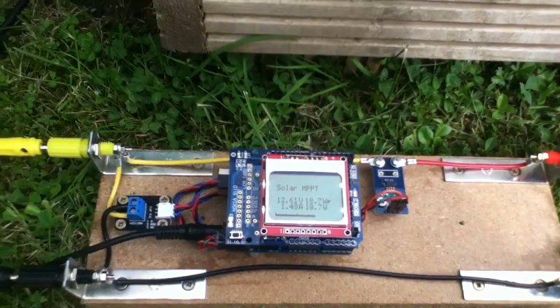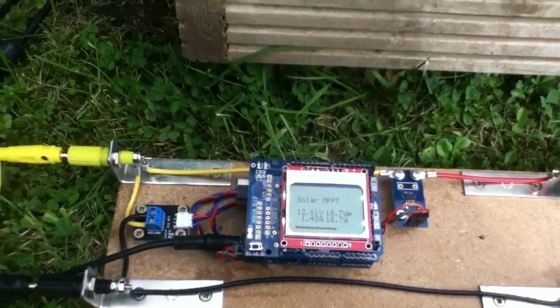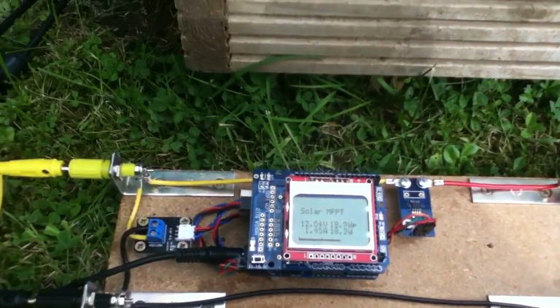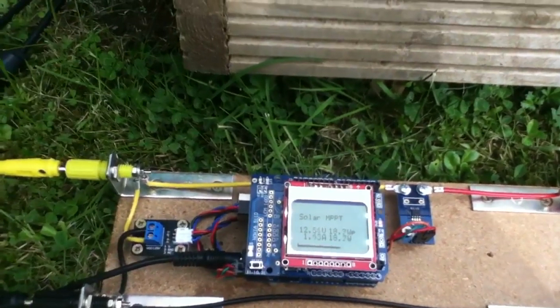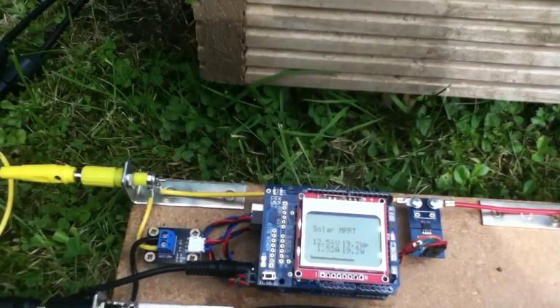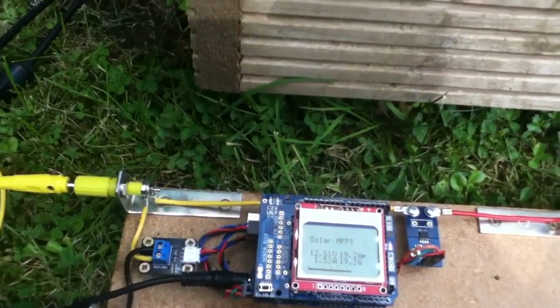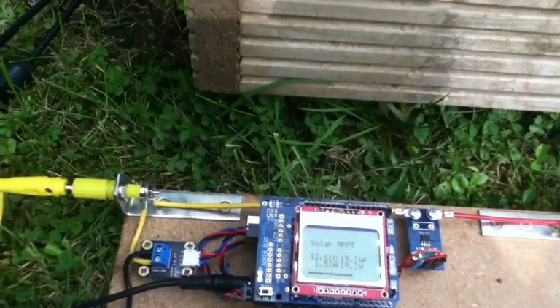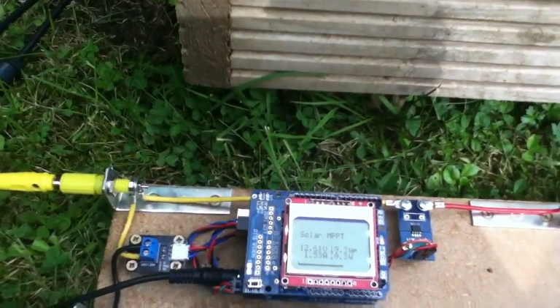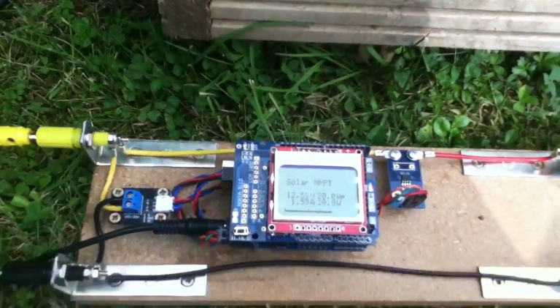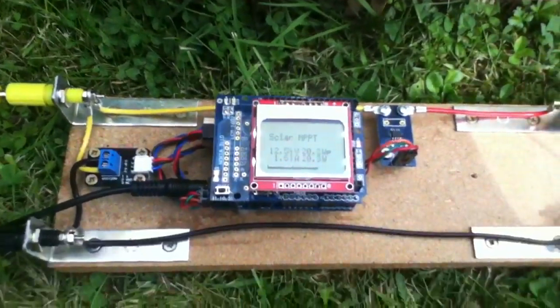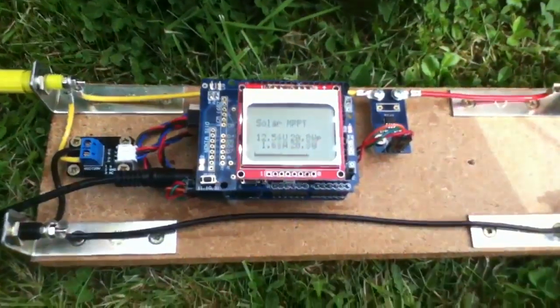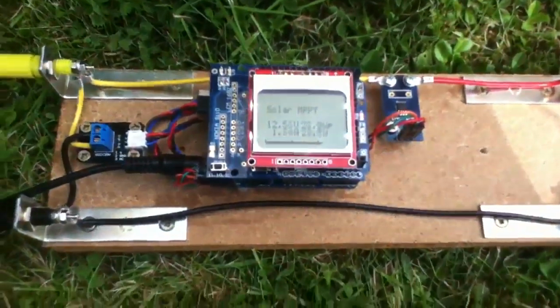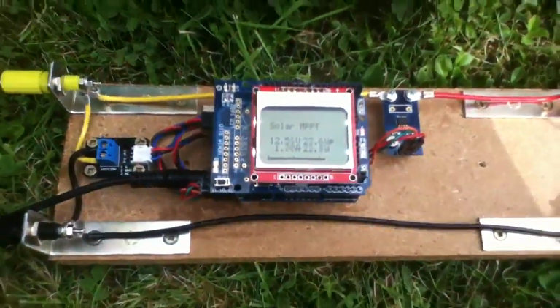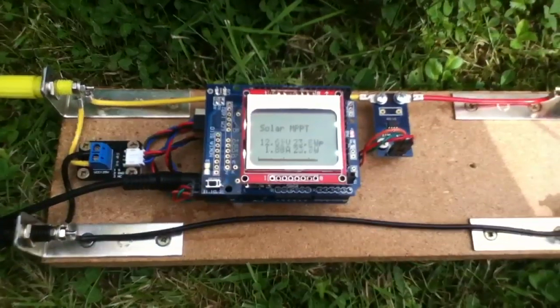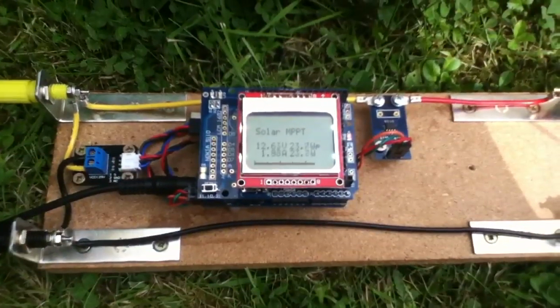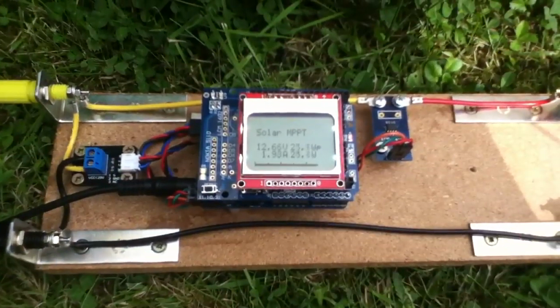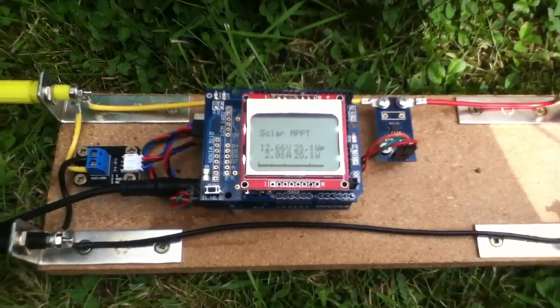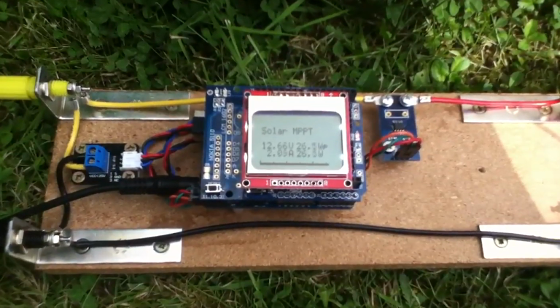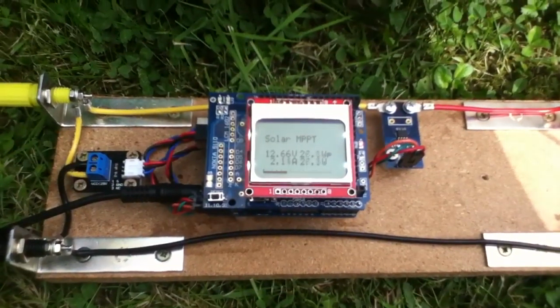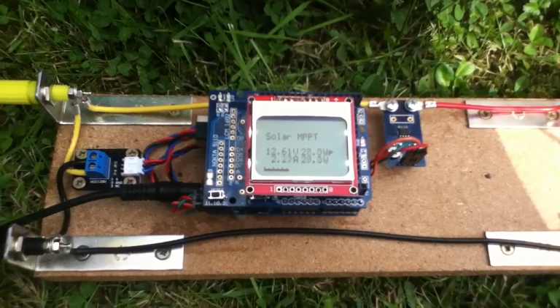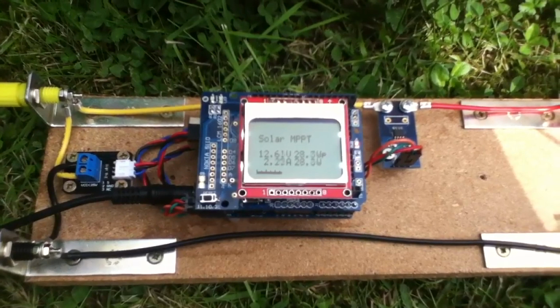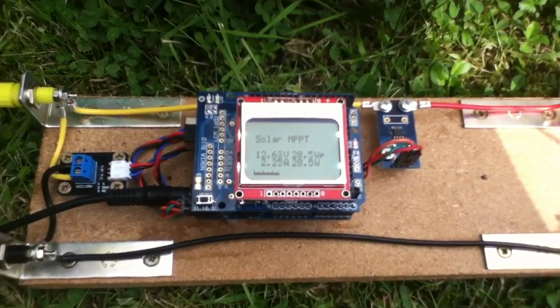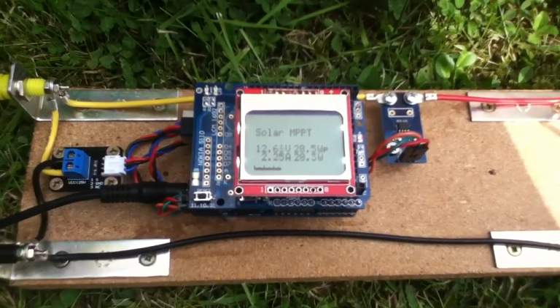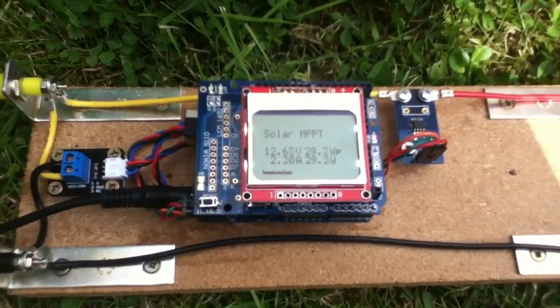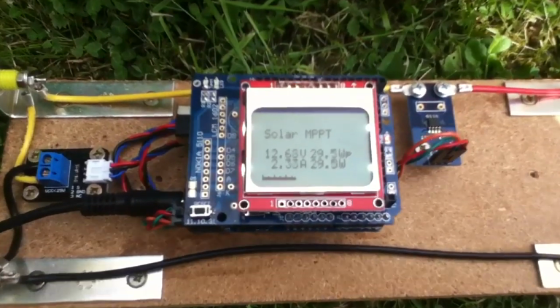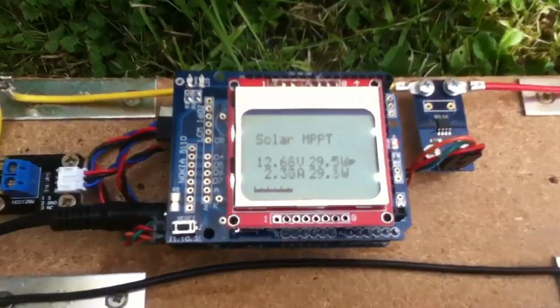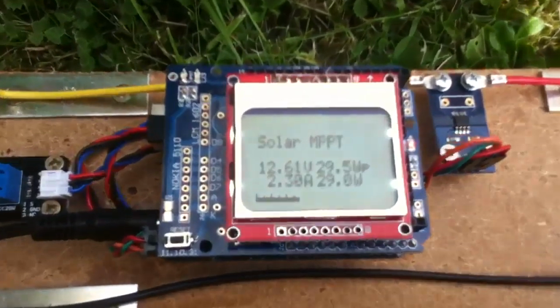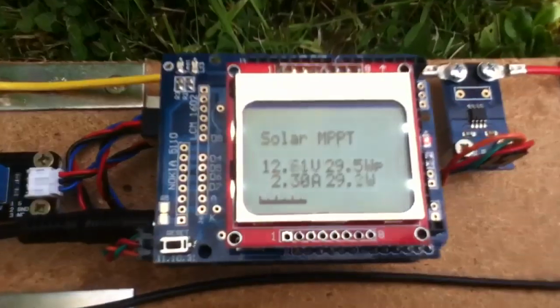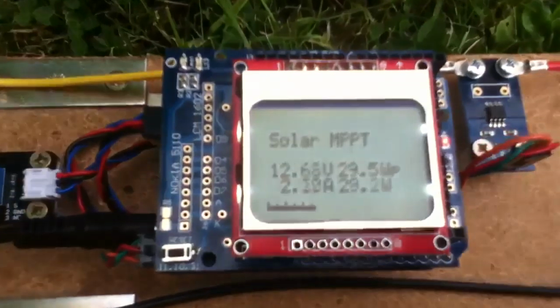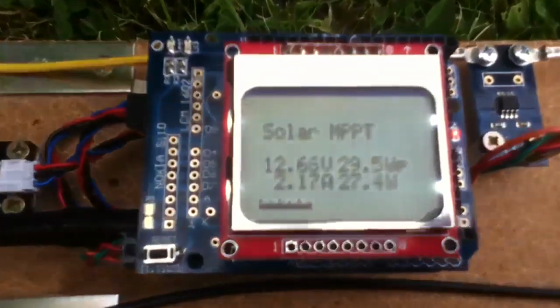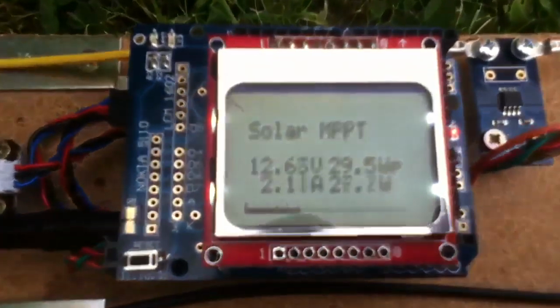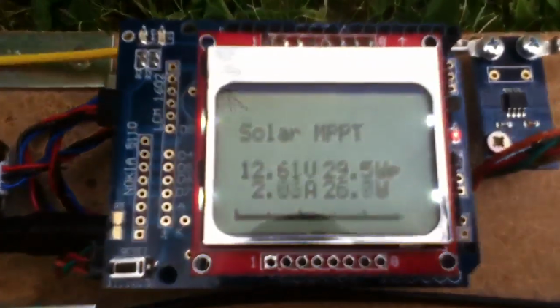I've just made a small change to the Solar DMM. I've called it the Solar MPPT now.